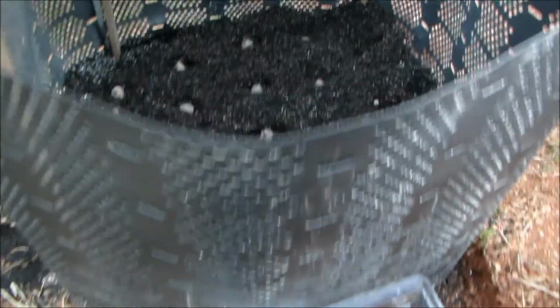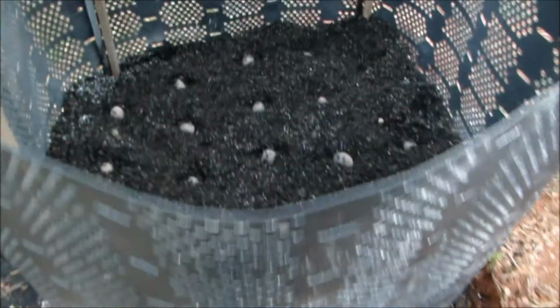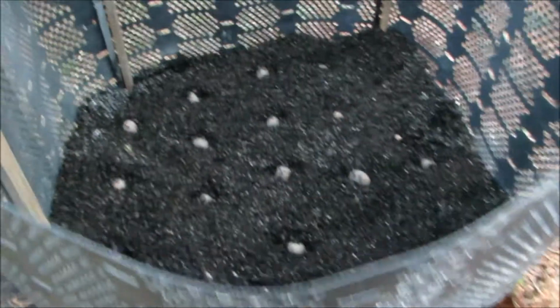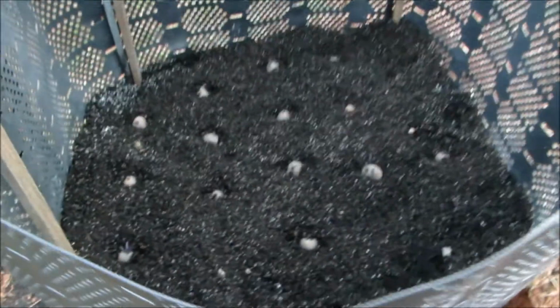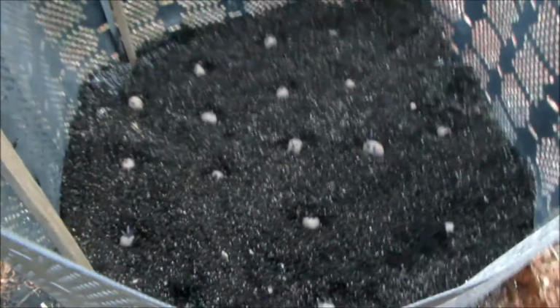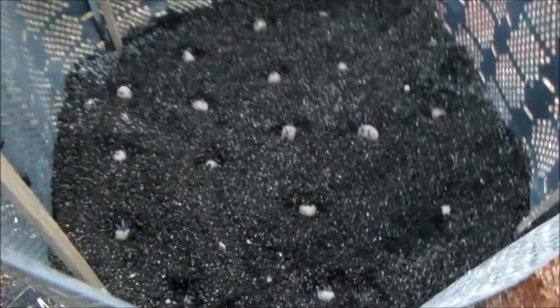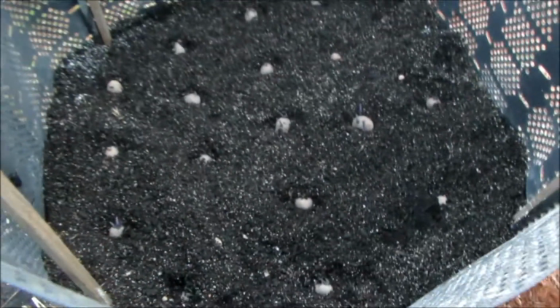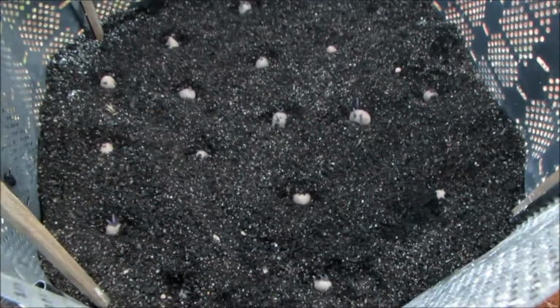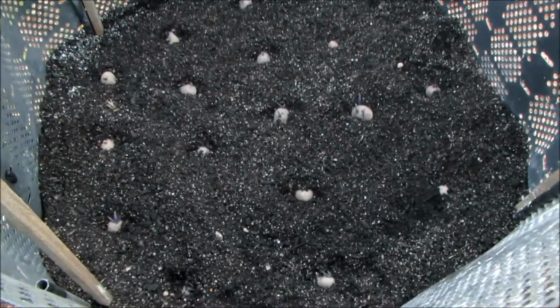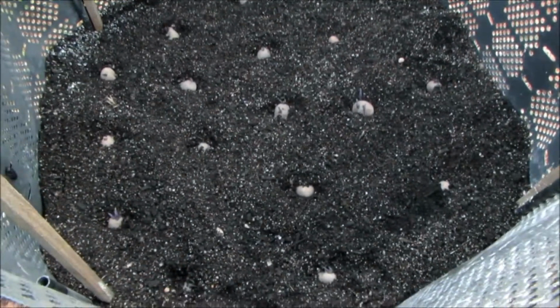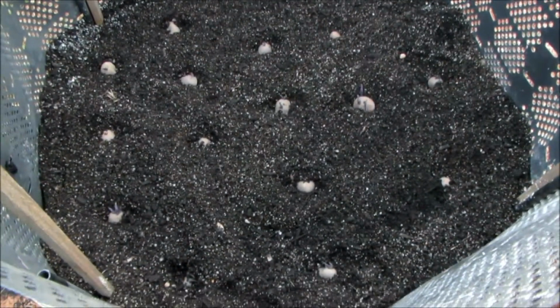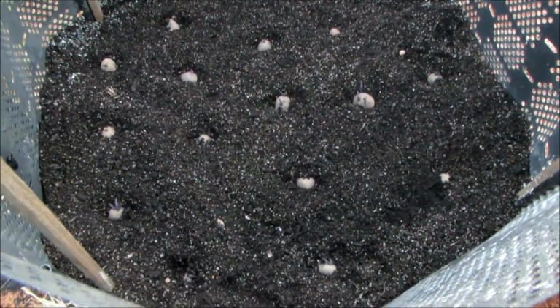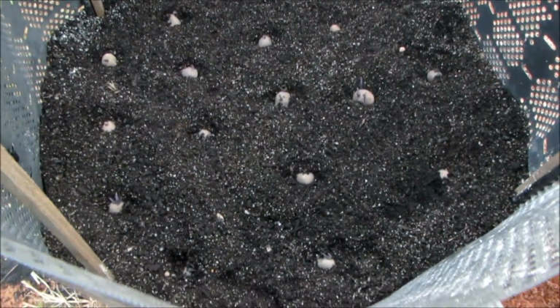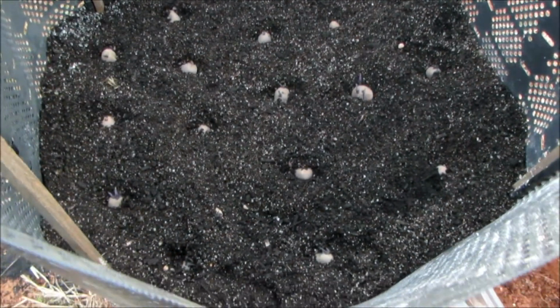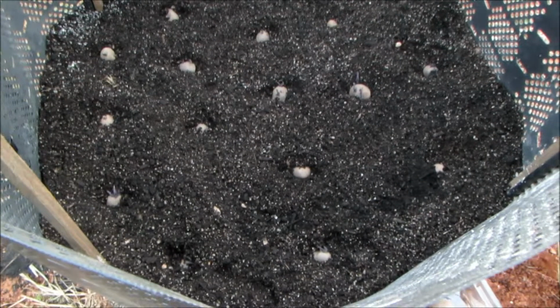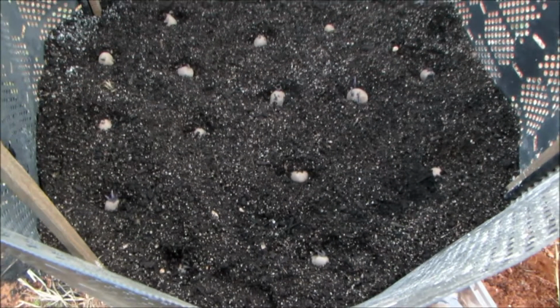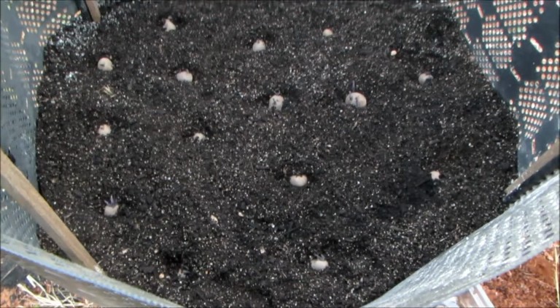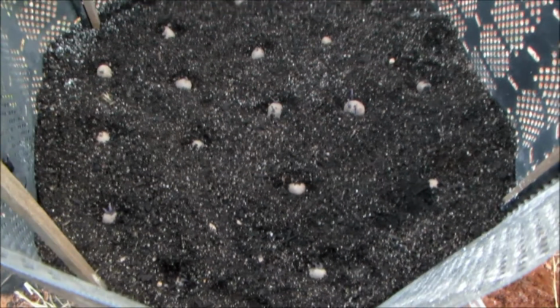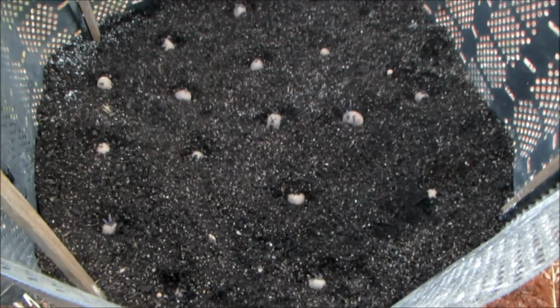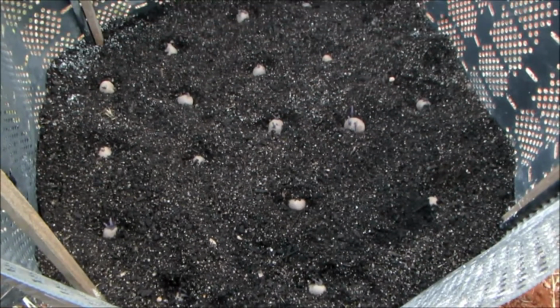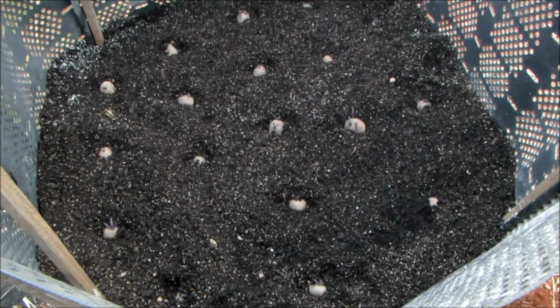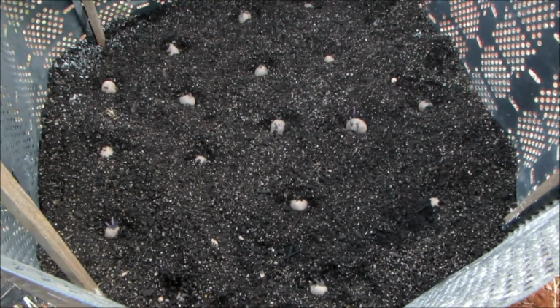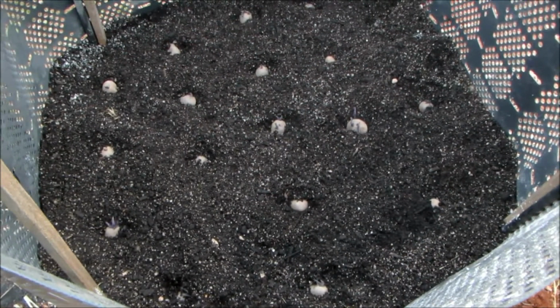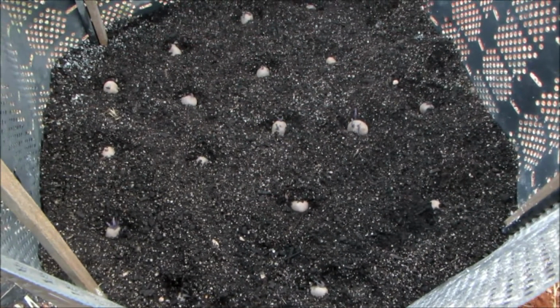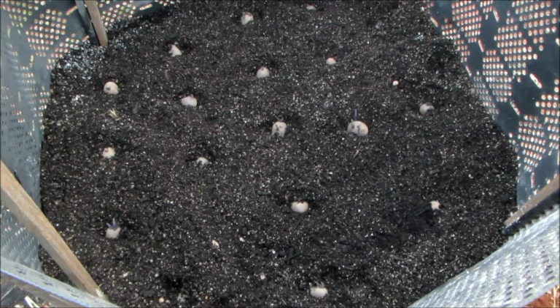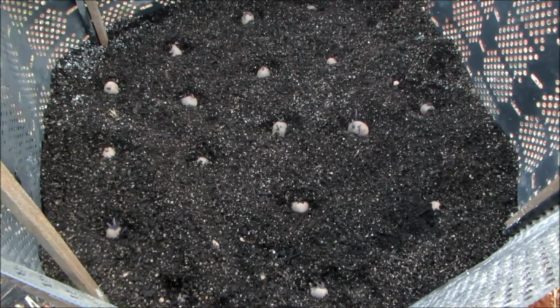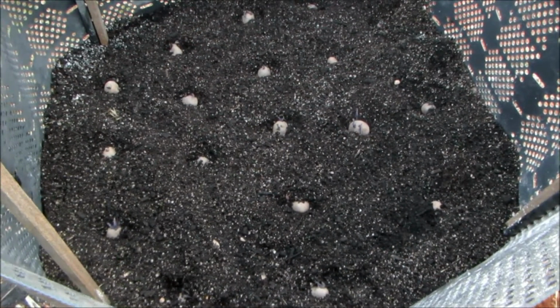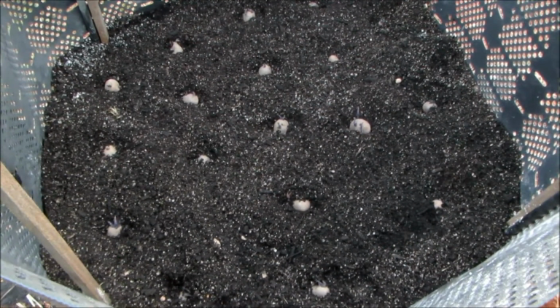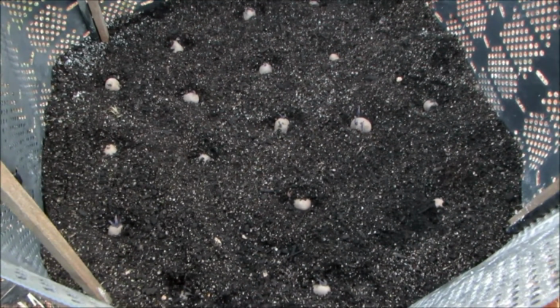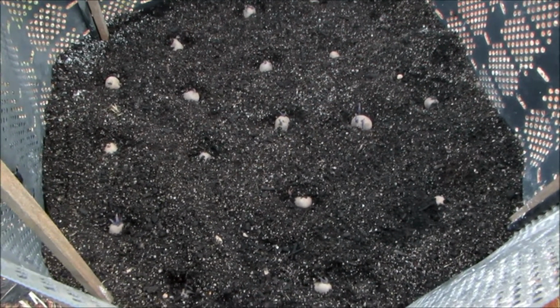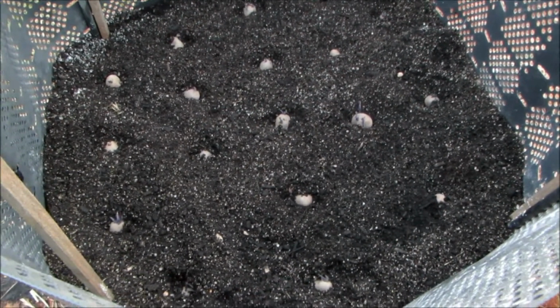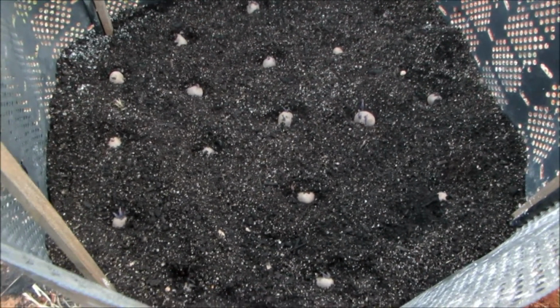I'm going to bury this up with dirt, add some more fertilizer to the top, and add some mycorrhiza to the last bit of dirt.